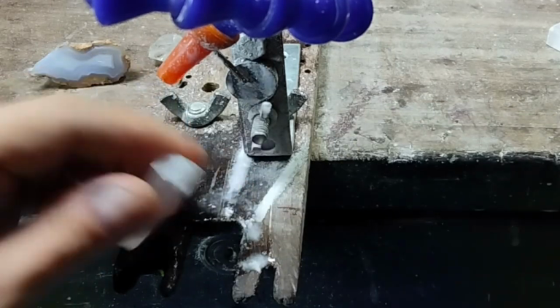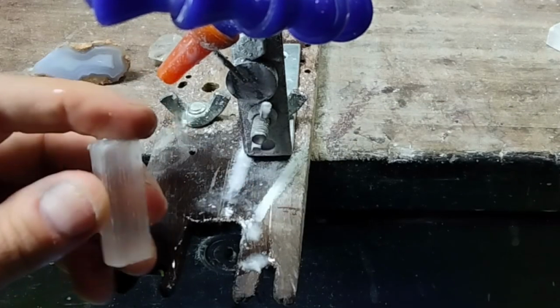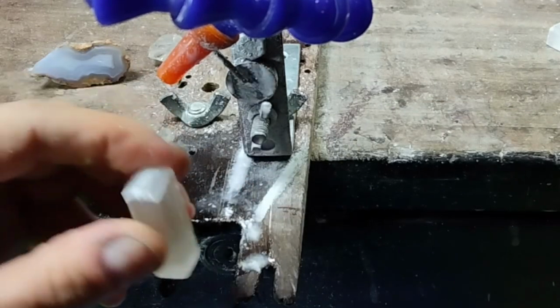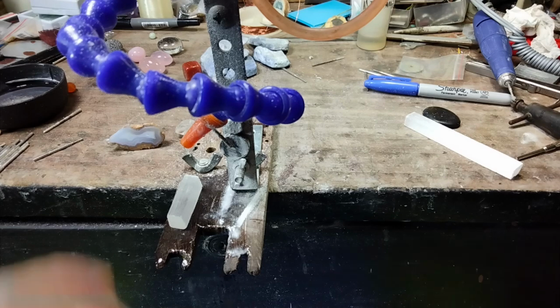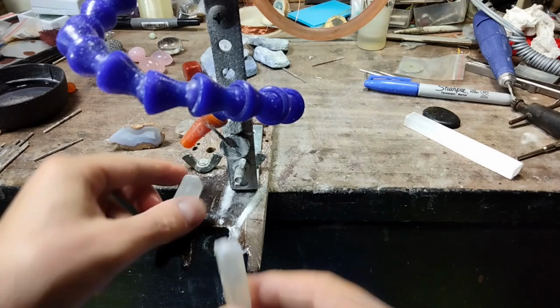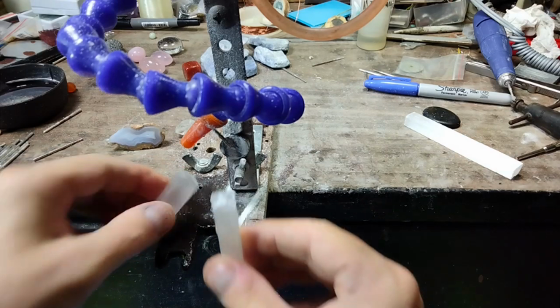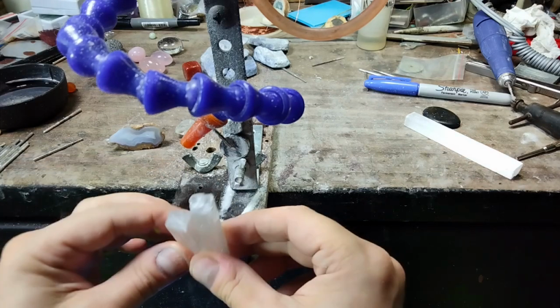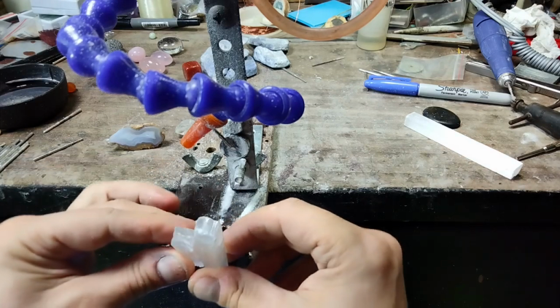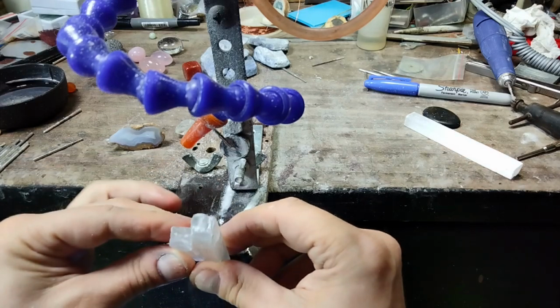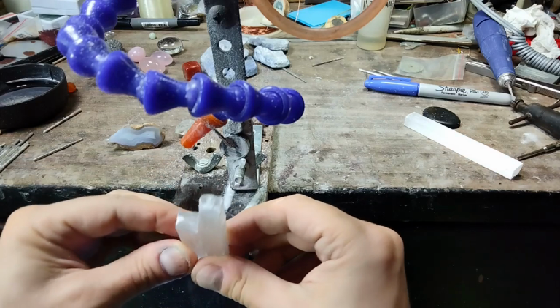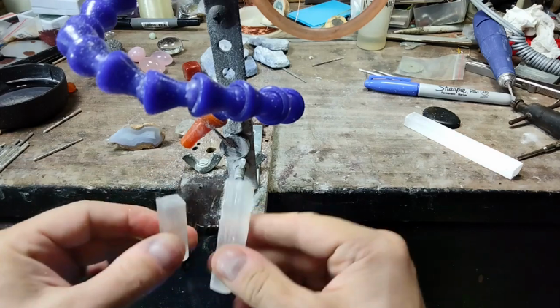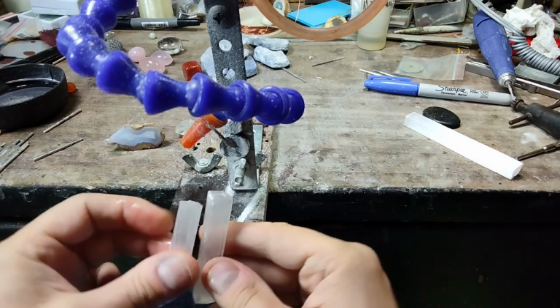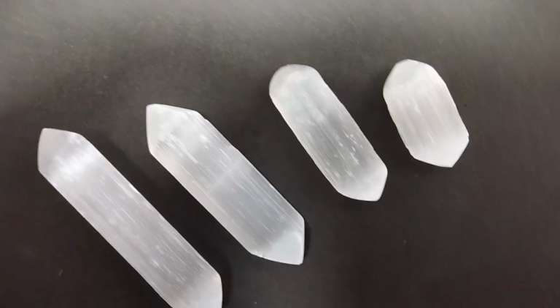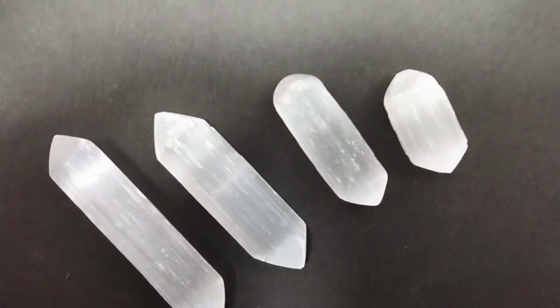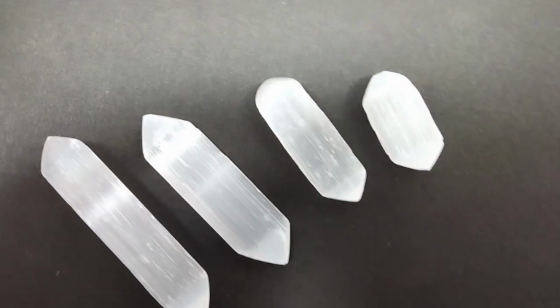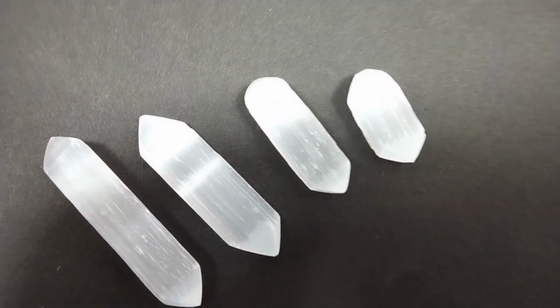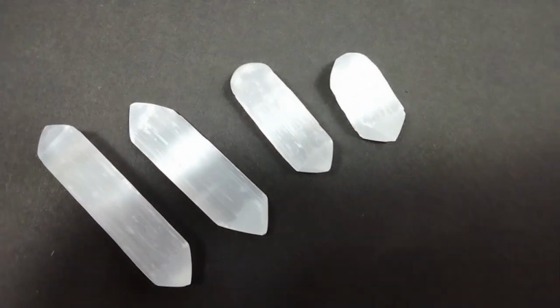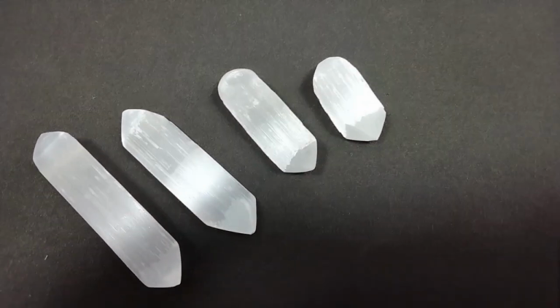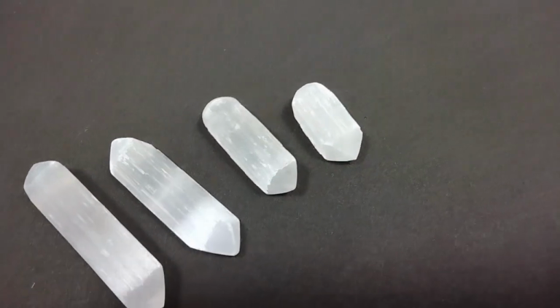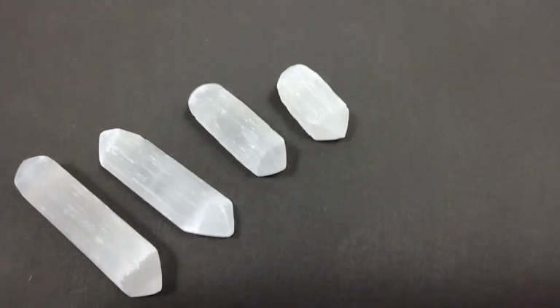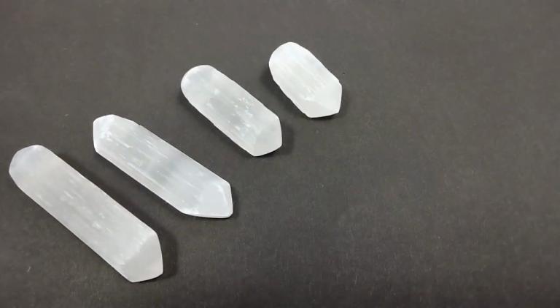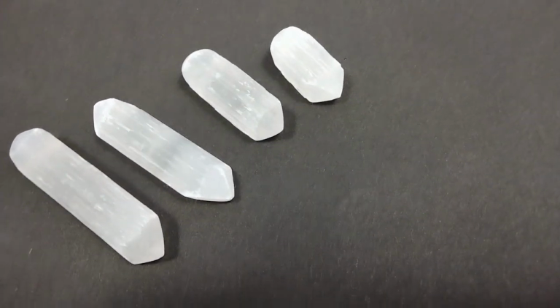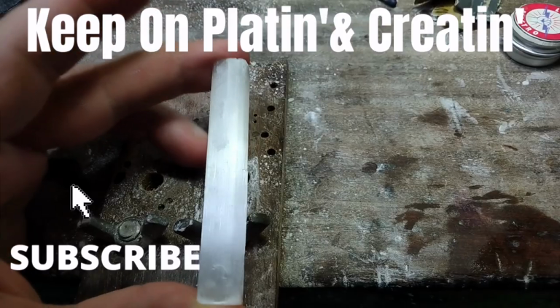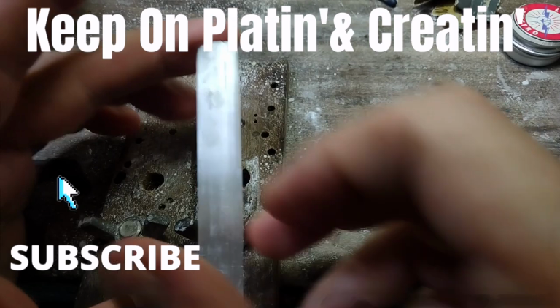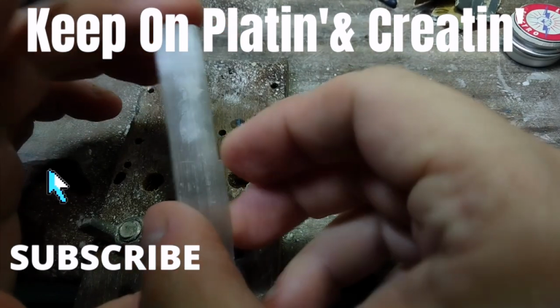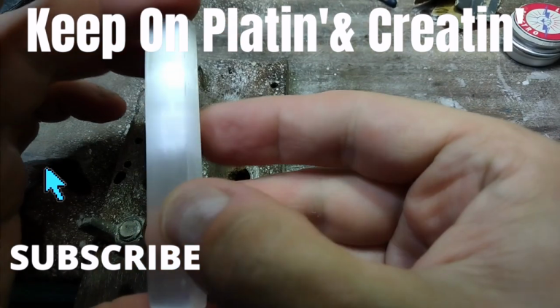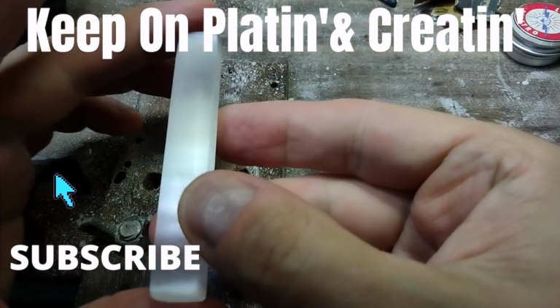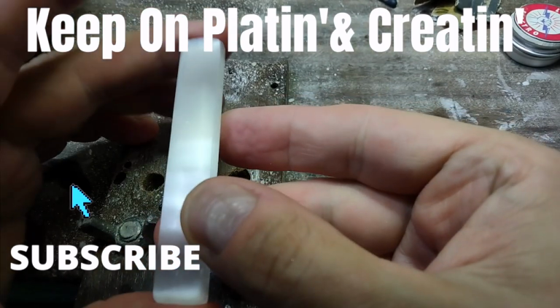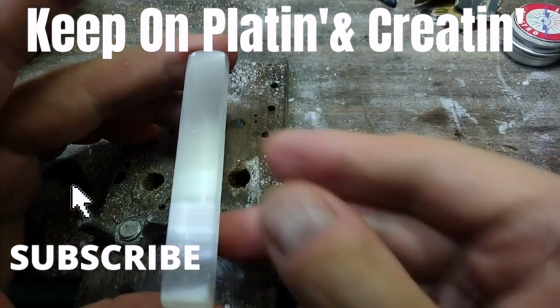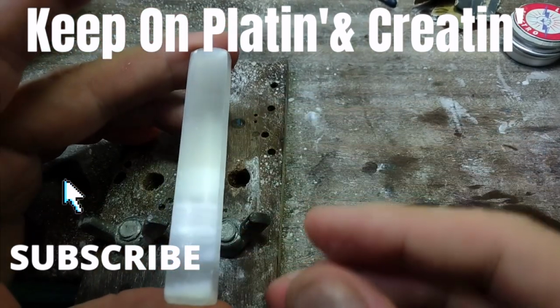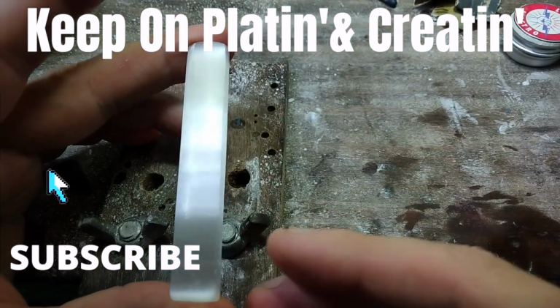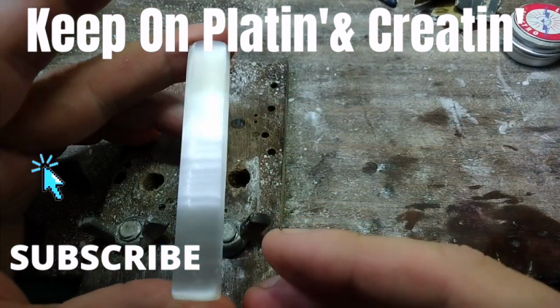I'm going to cut a few more and make some crystal points and beads, even a cabochon. So please watch and remember, keep on plating and creating.